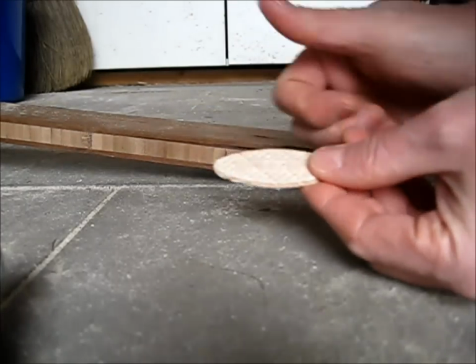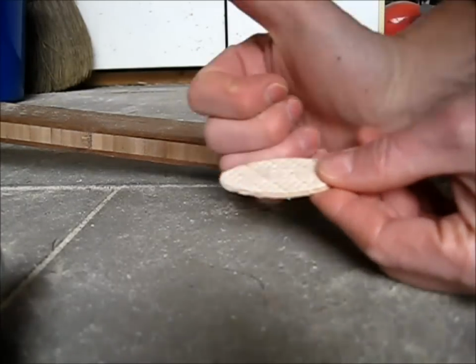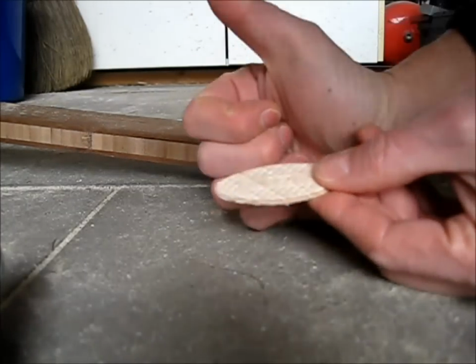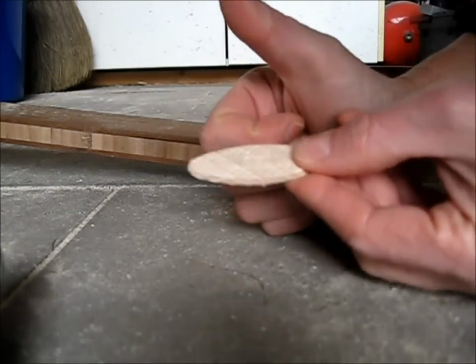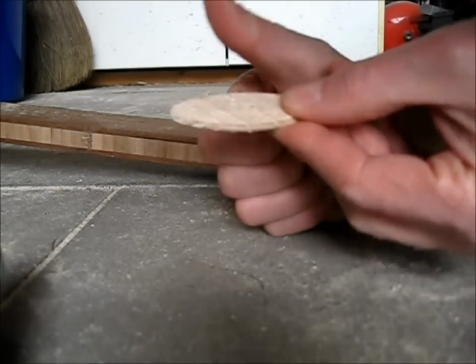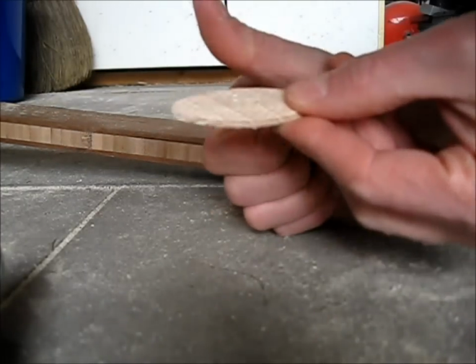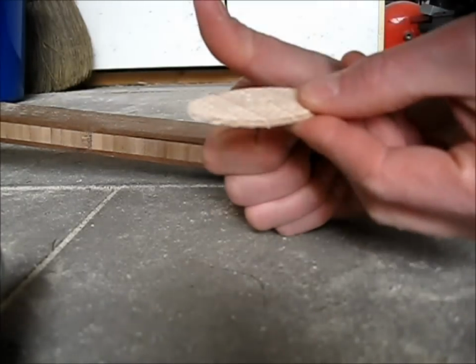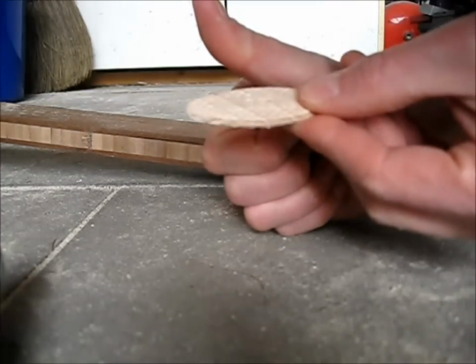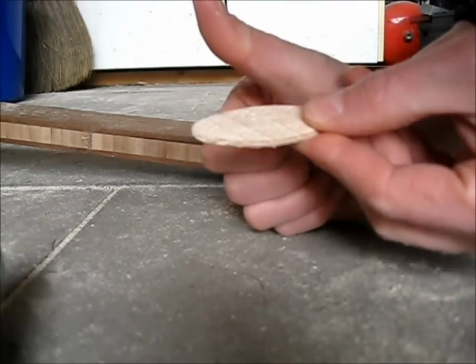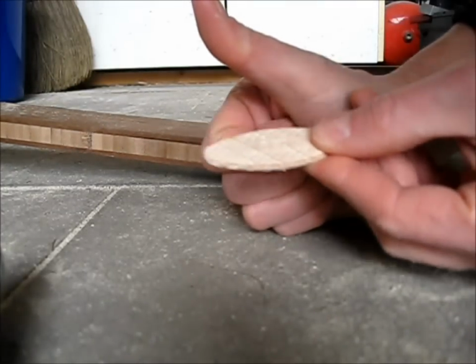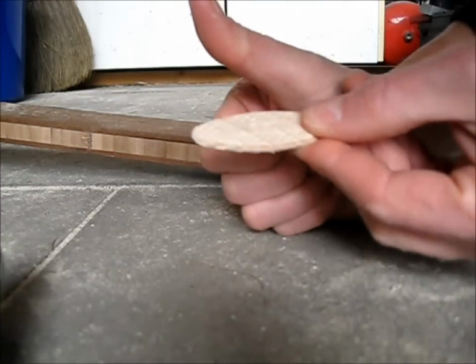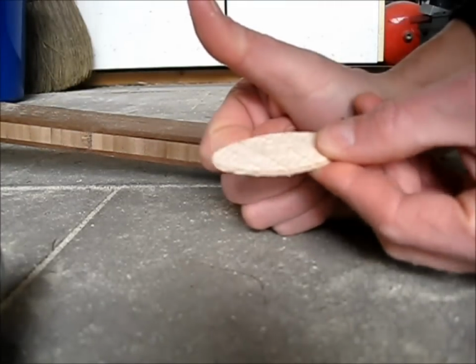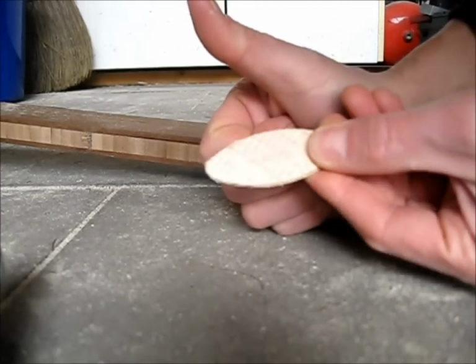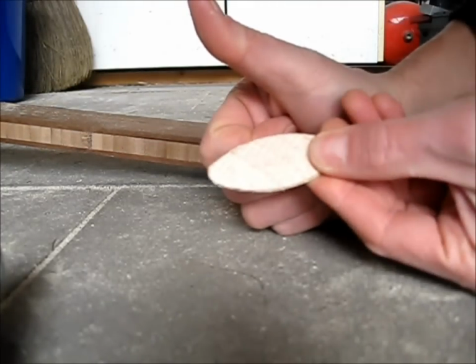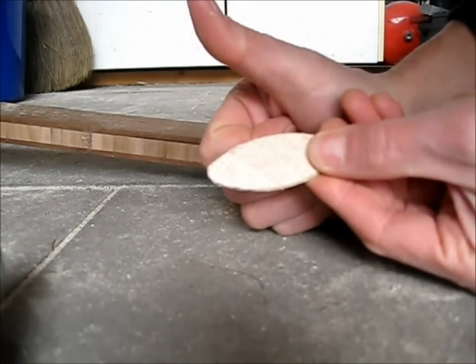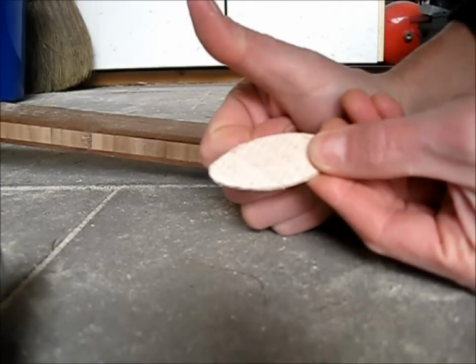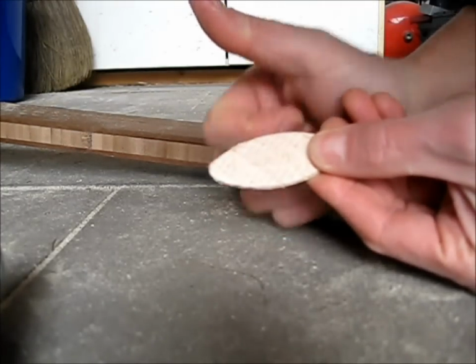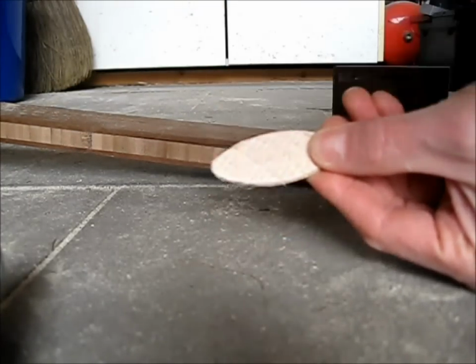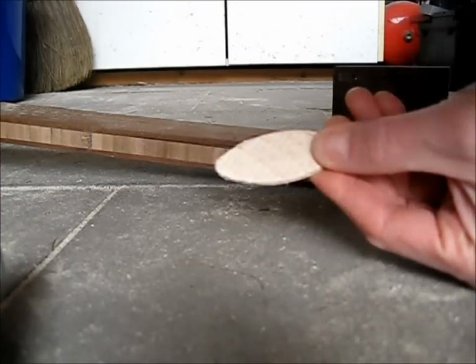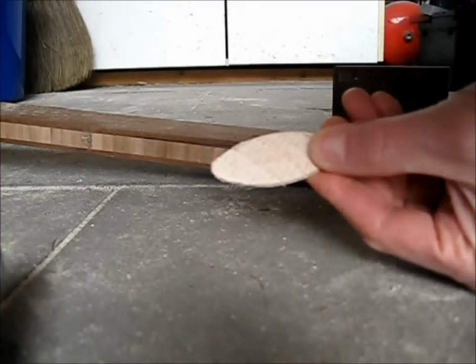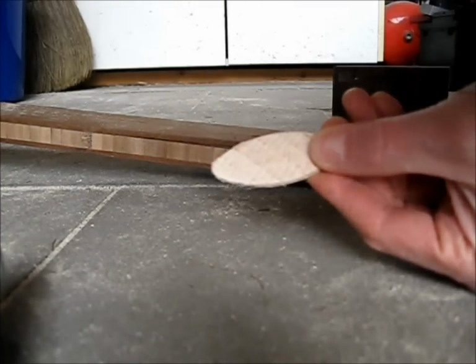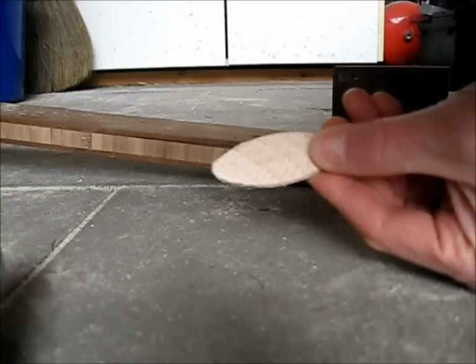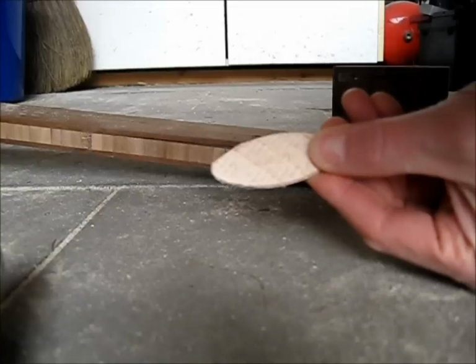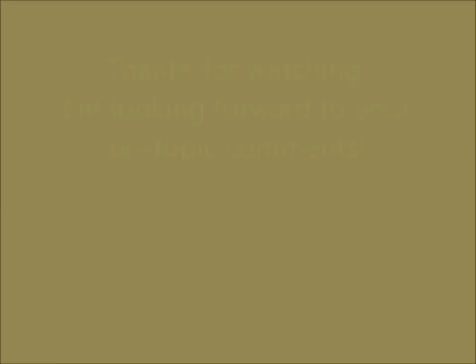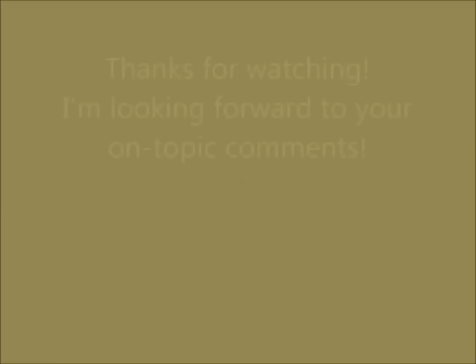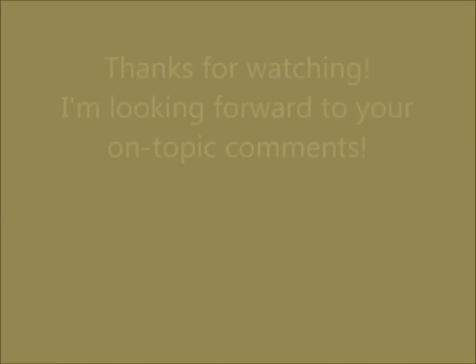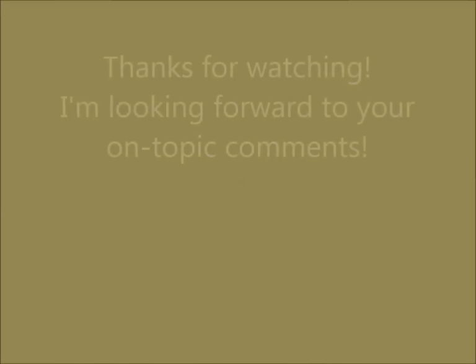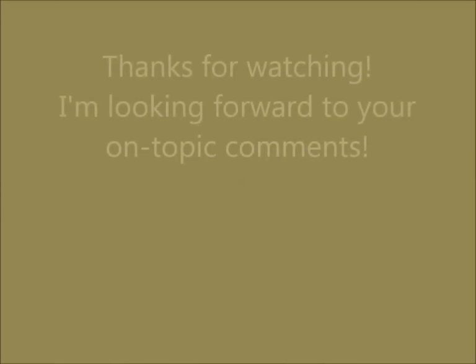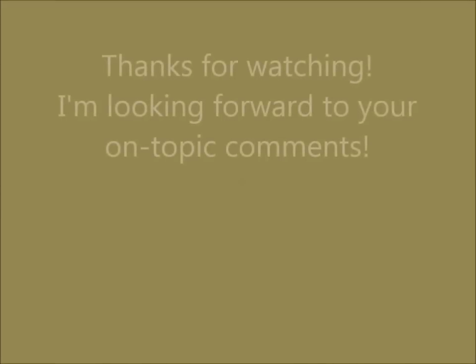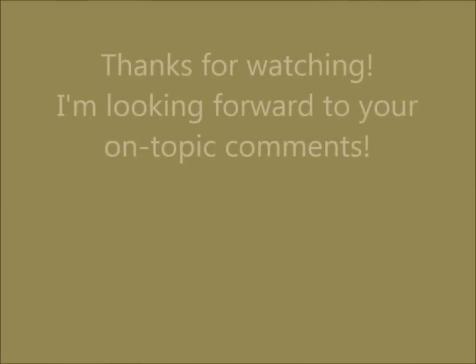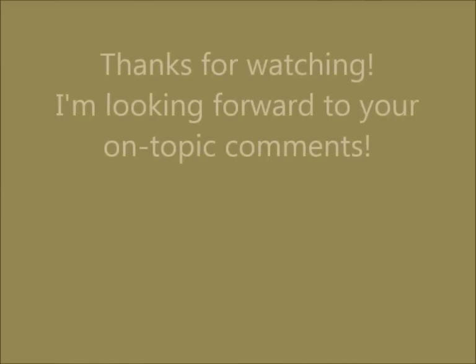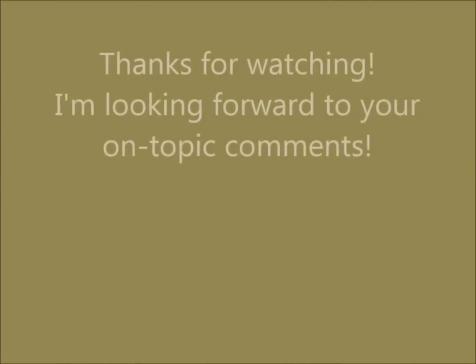I really hope that you have some ideas for me — just leave a comment.